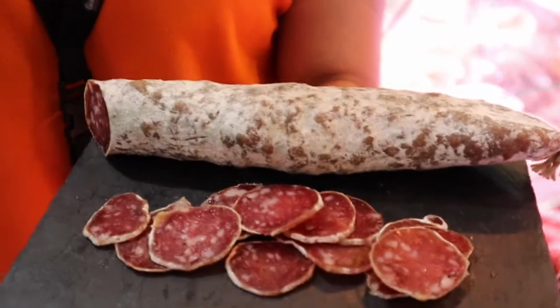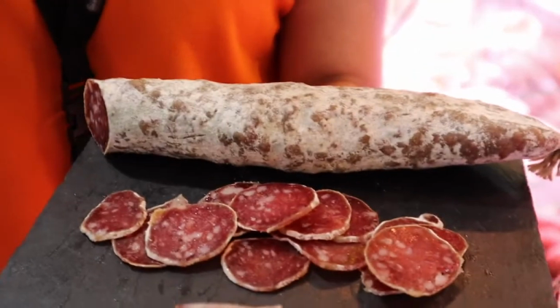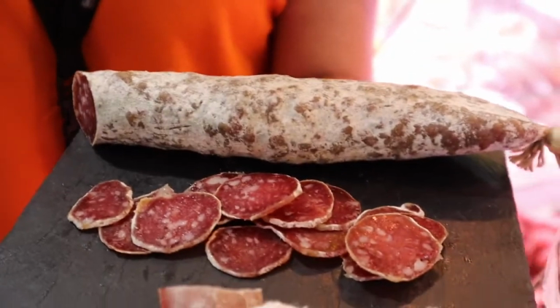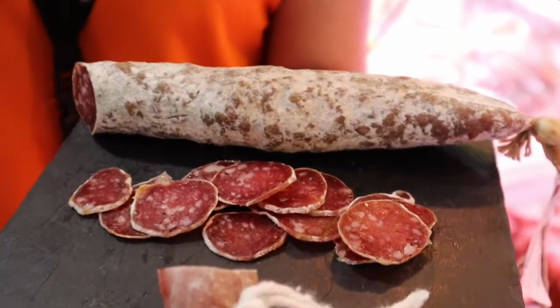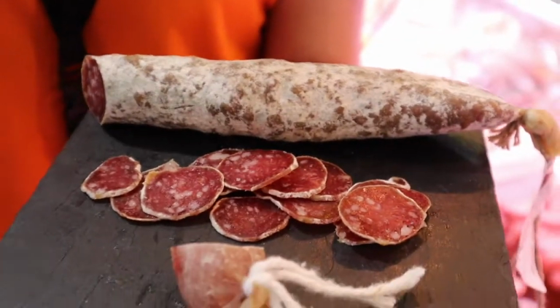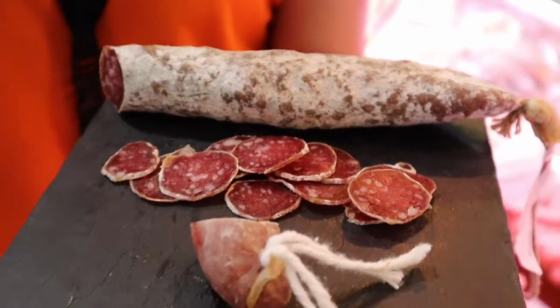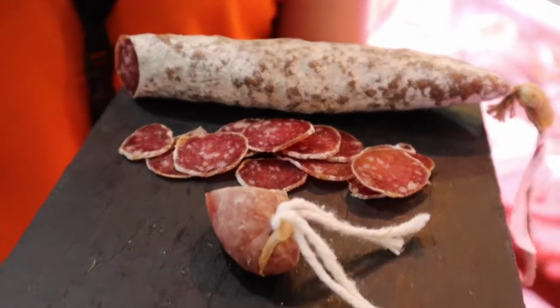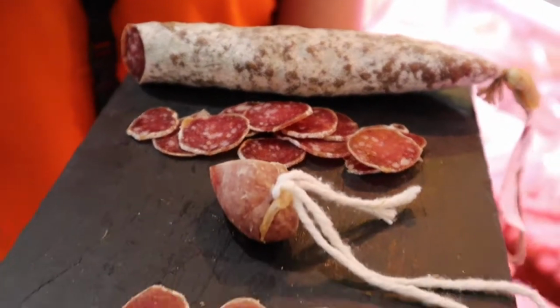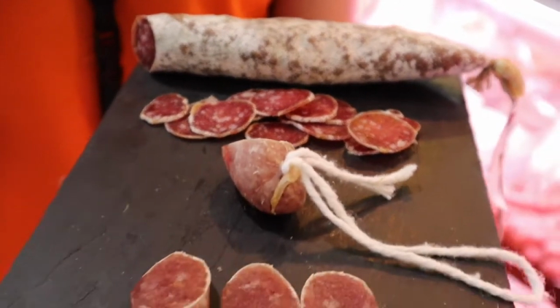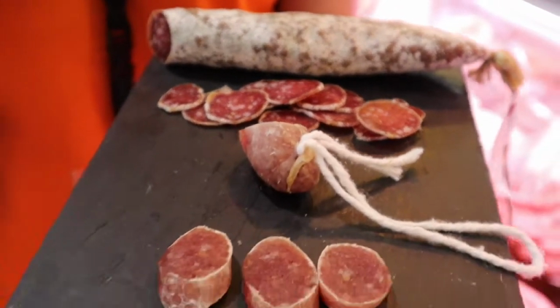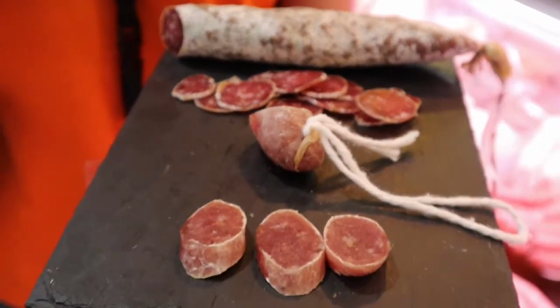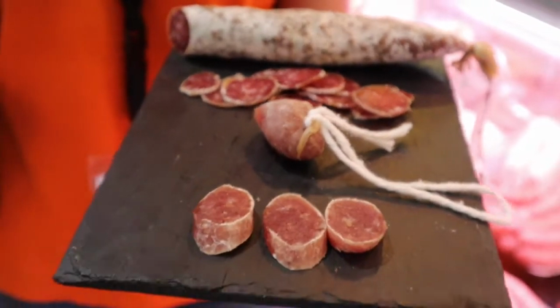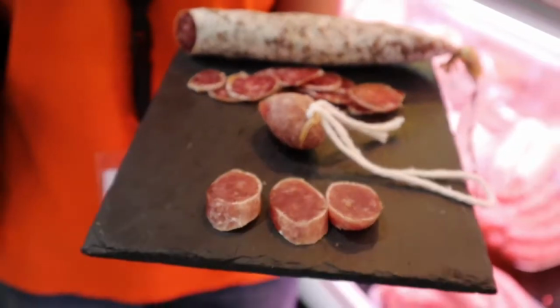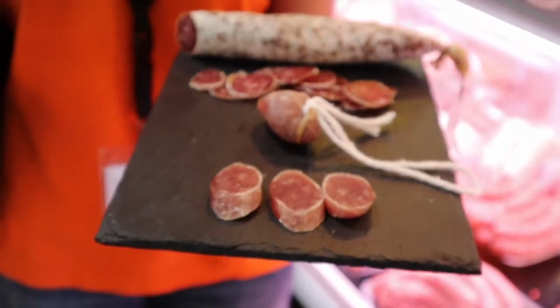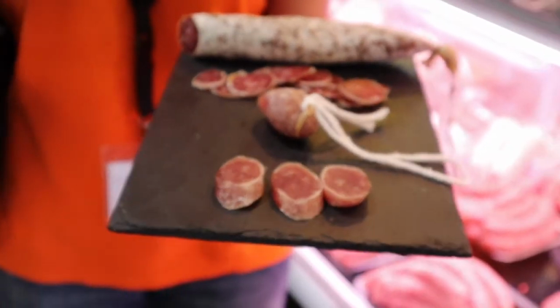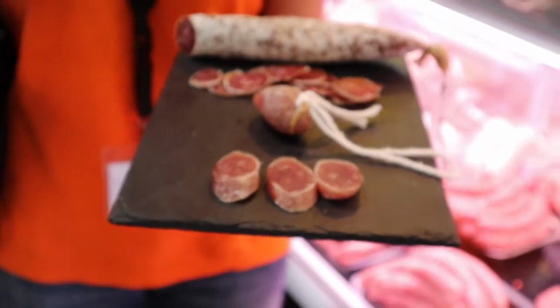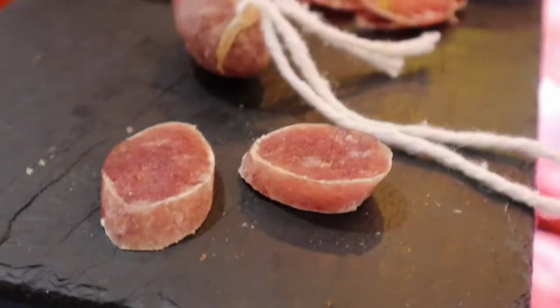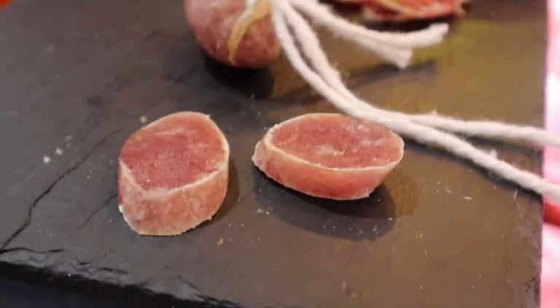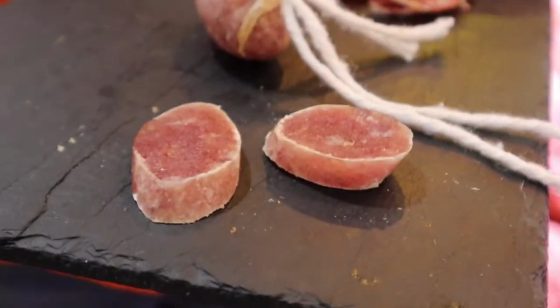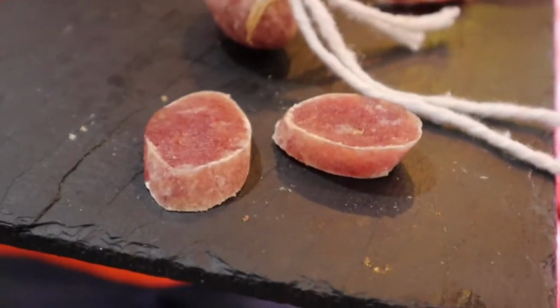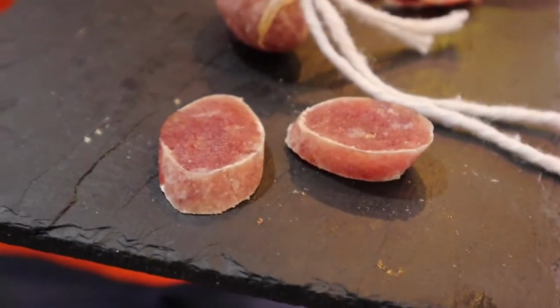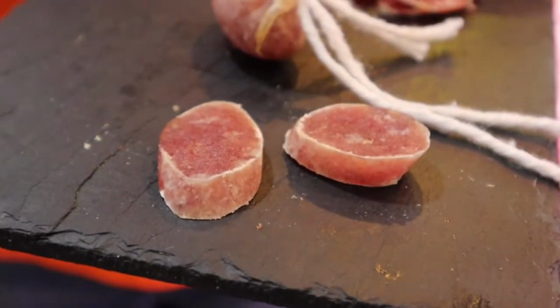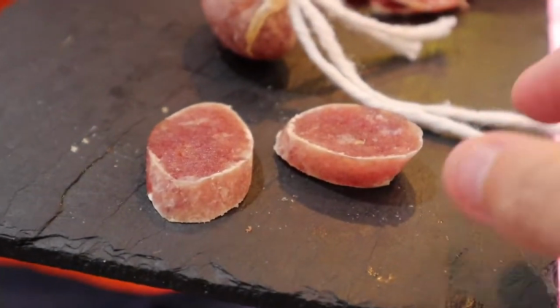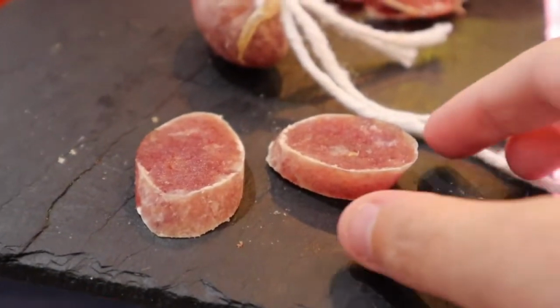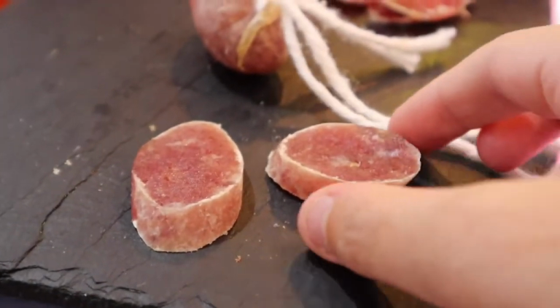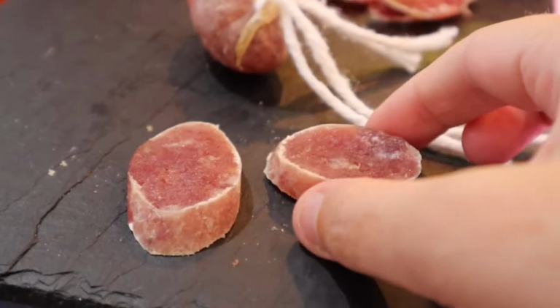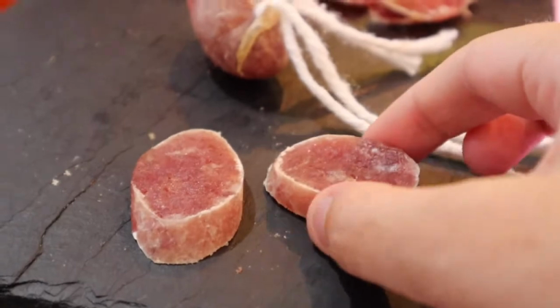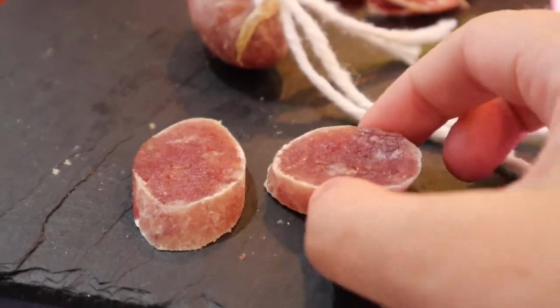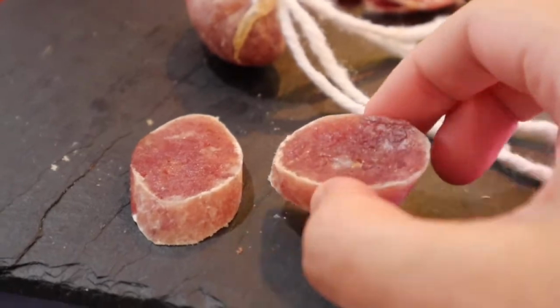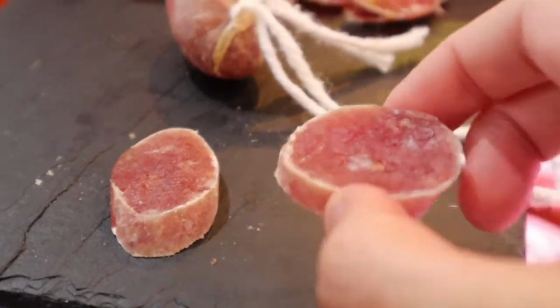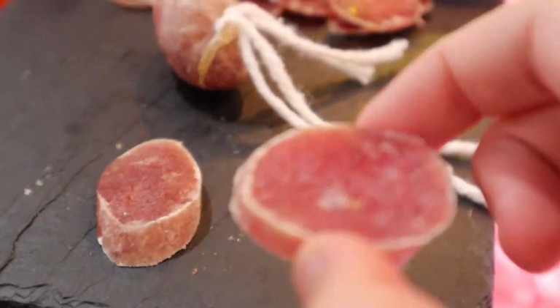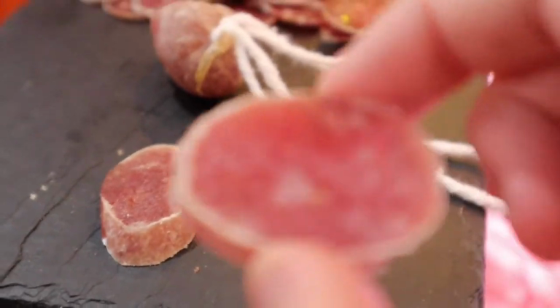It's very weird, but be open-minded. Do we eat it with the skin?